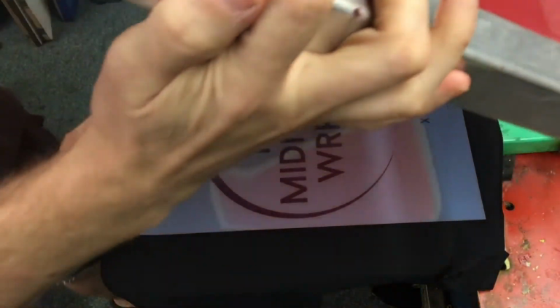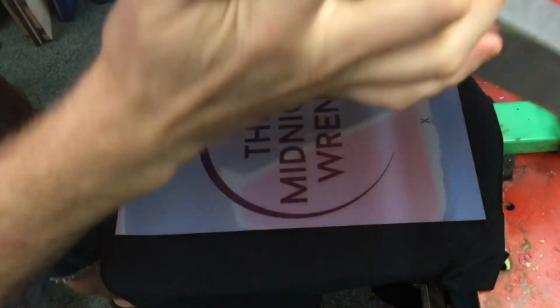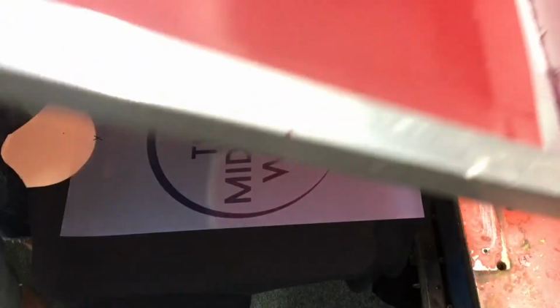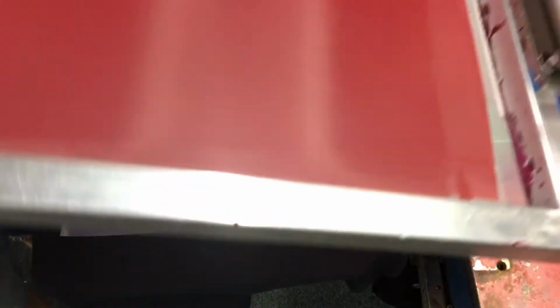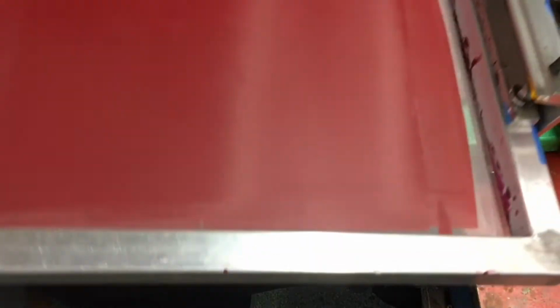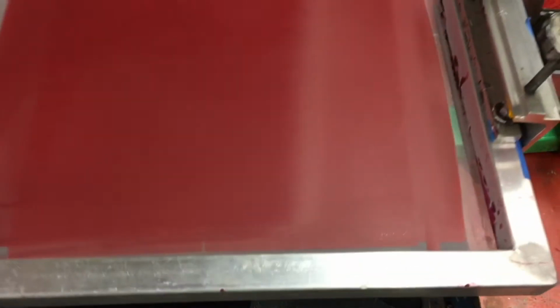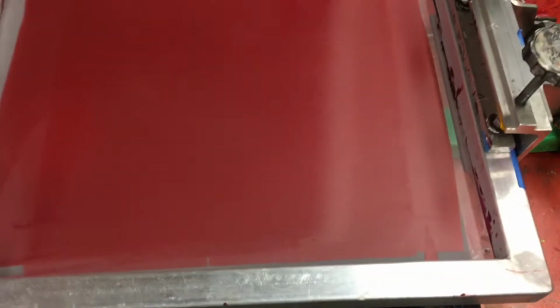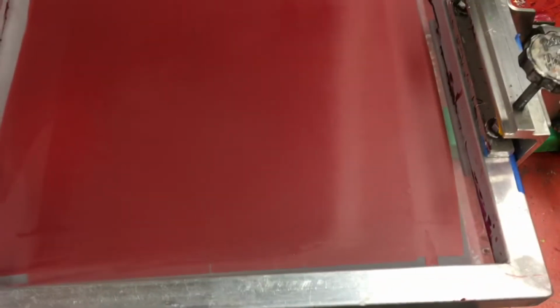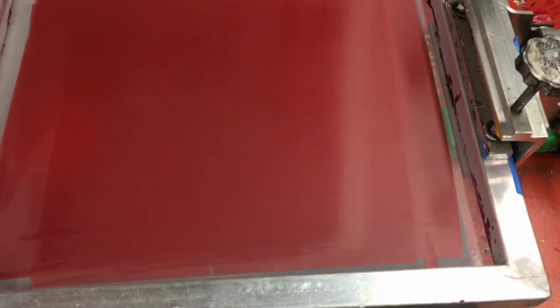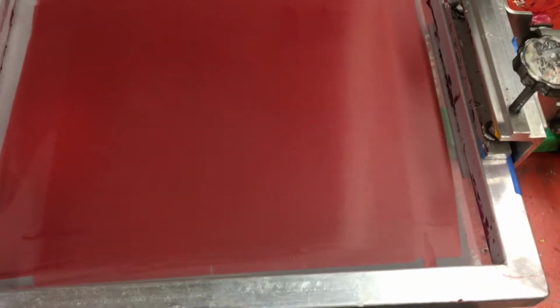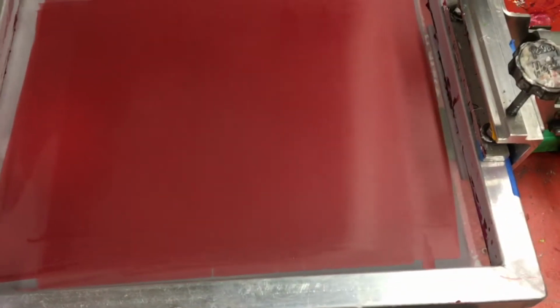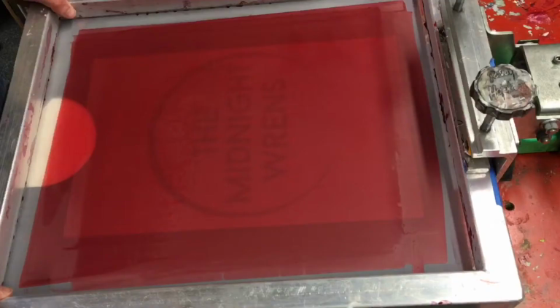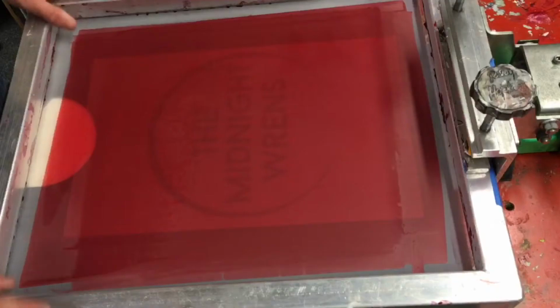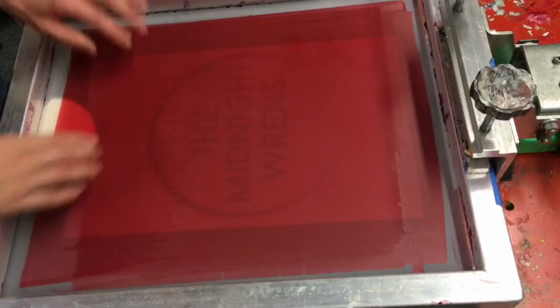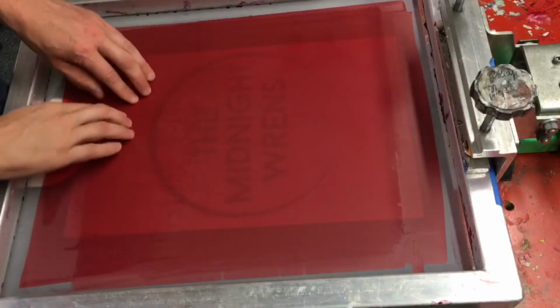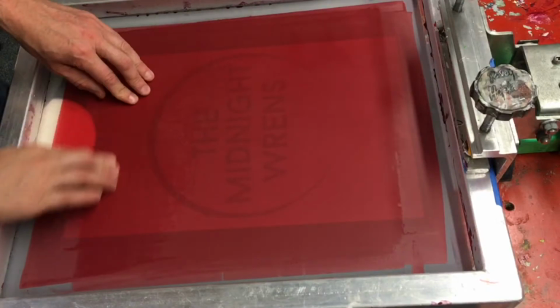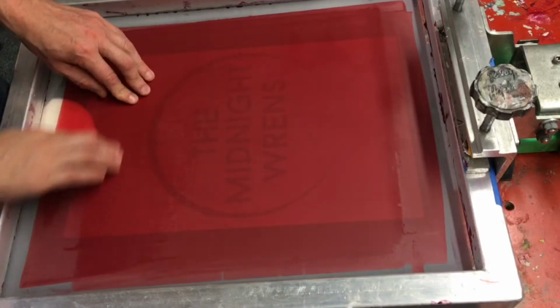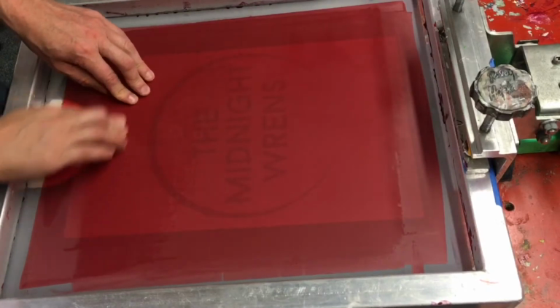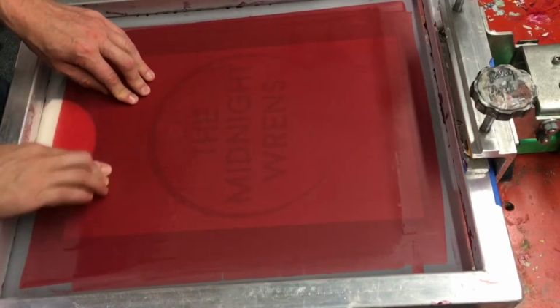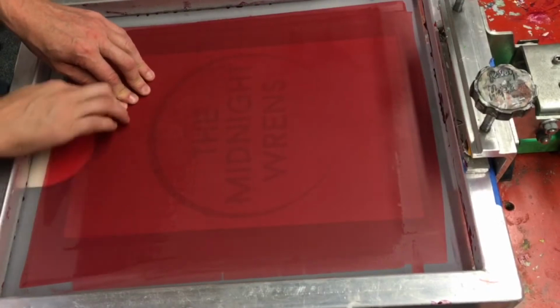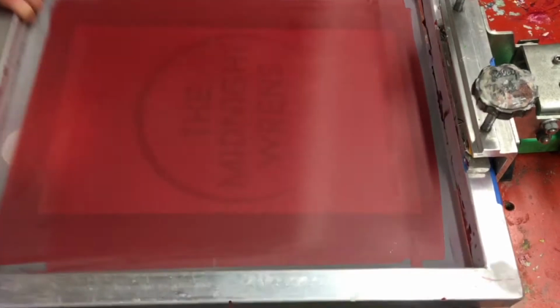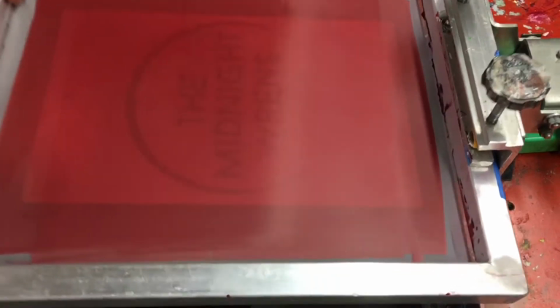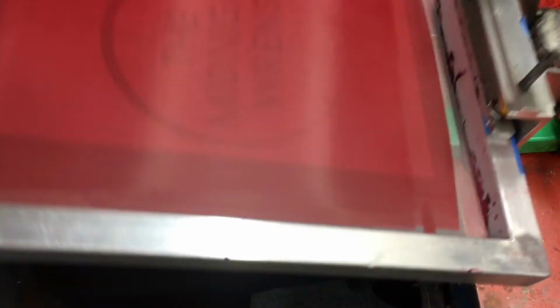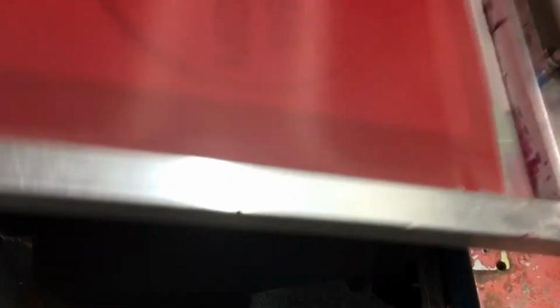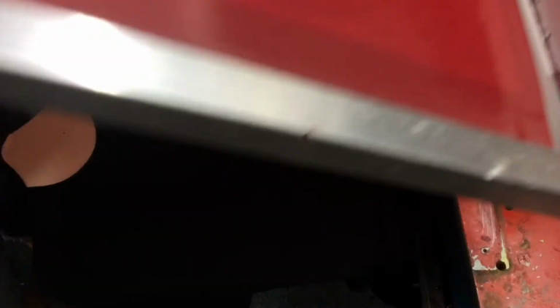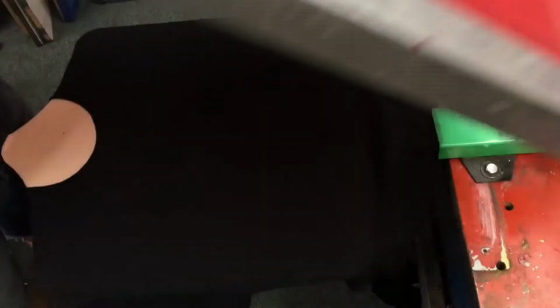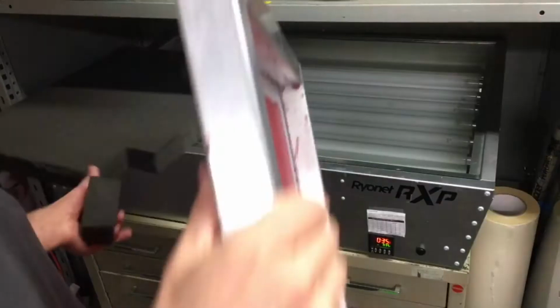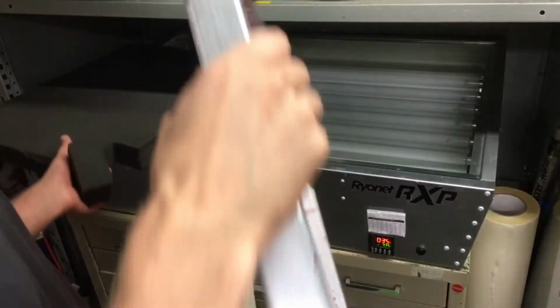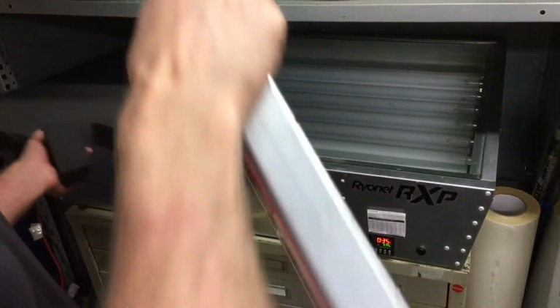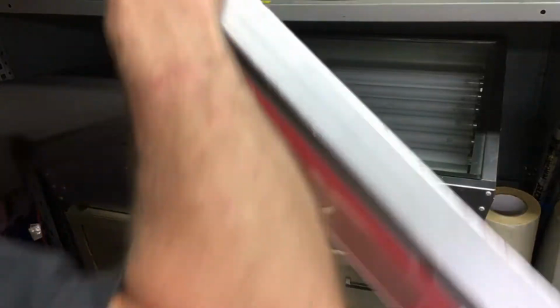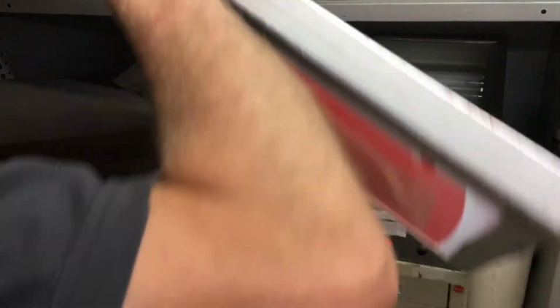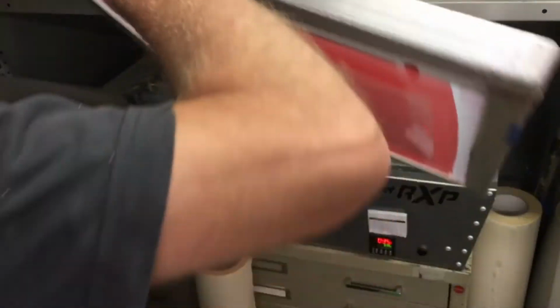Taking the unexposed screen, adding the film to it, and then exposing it to light.